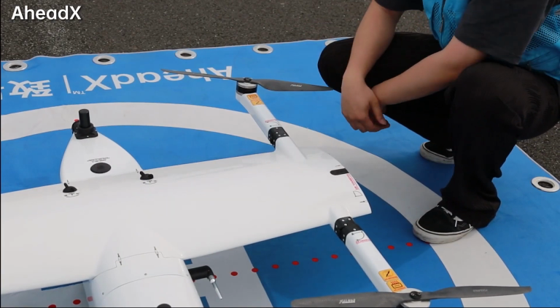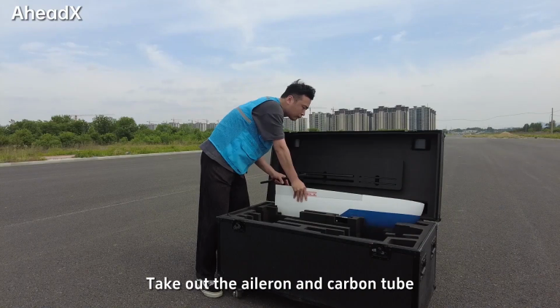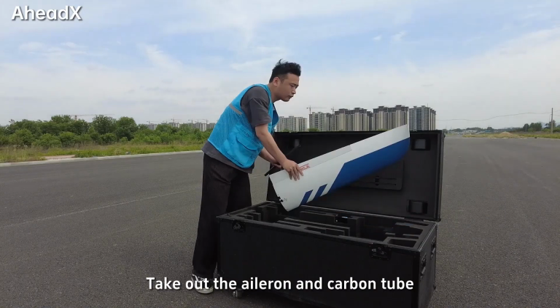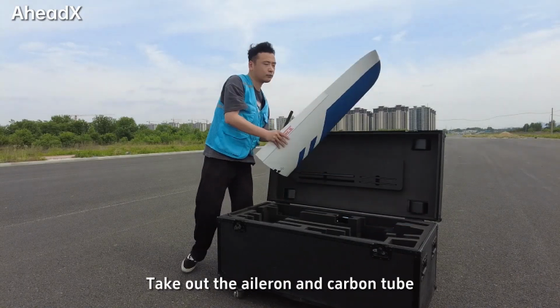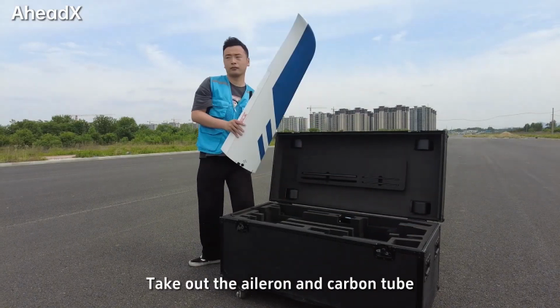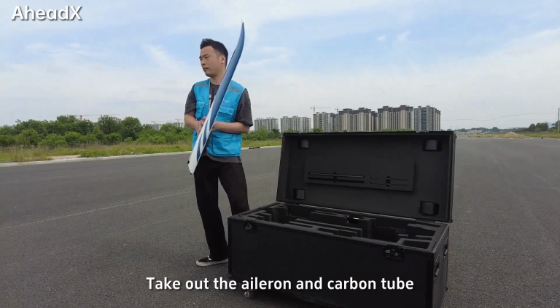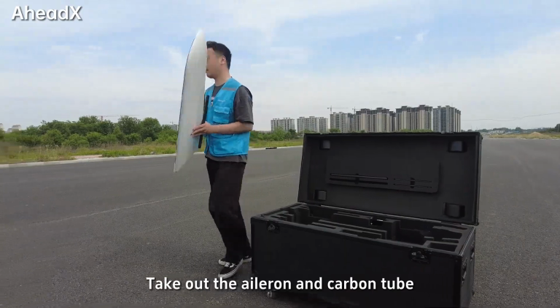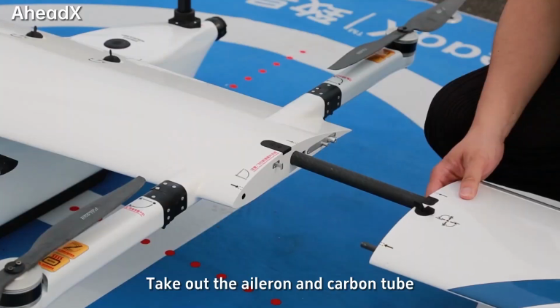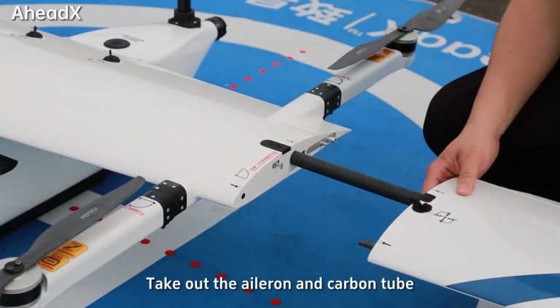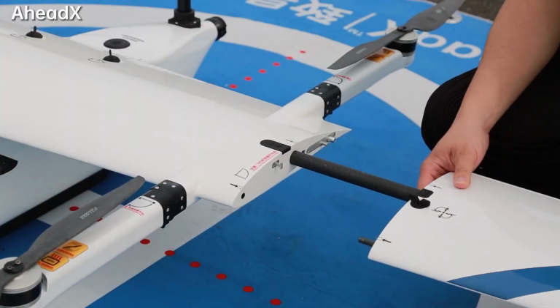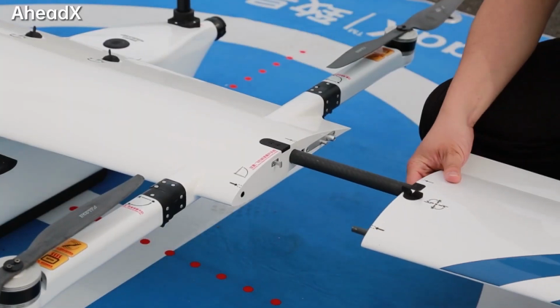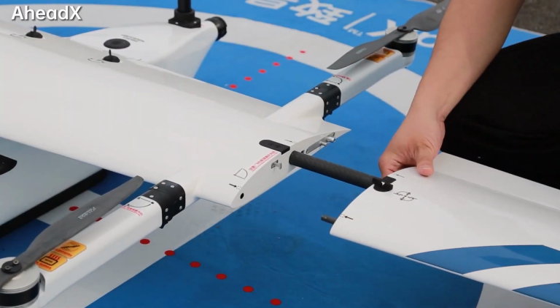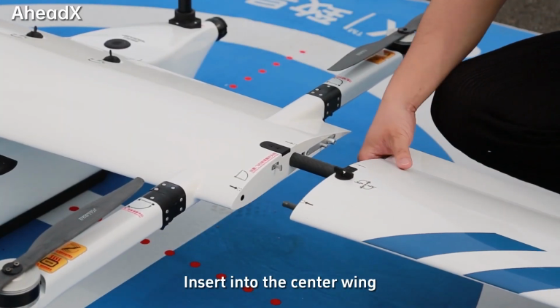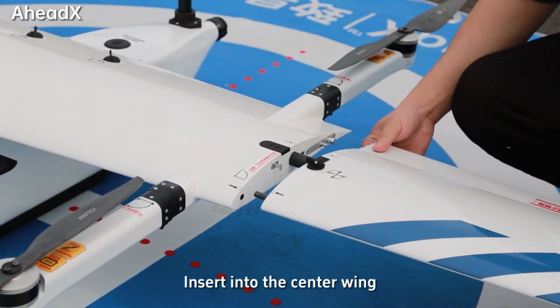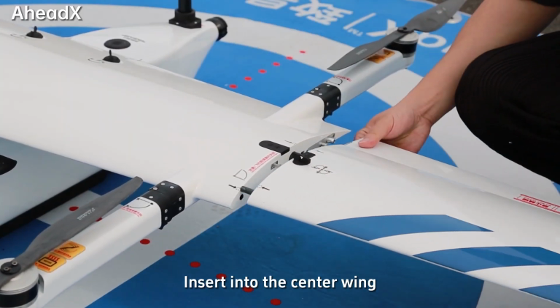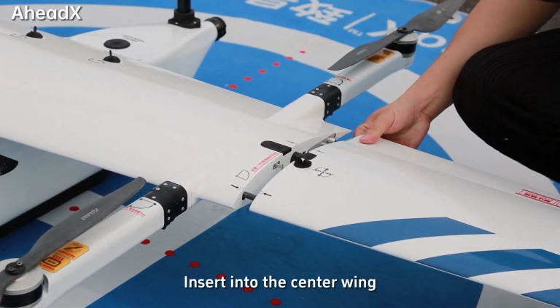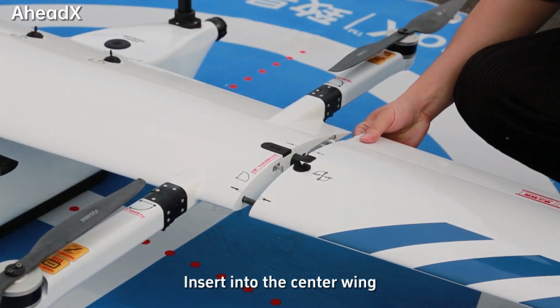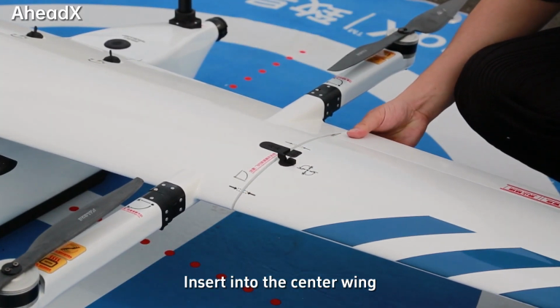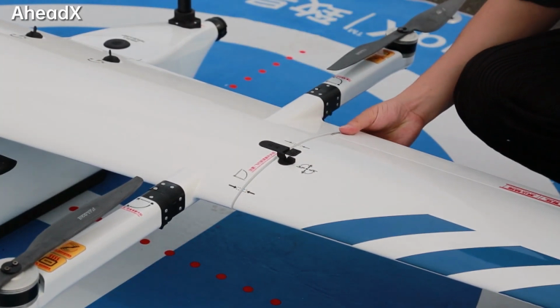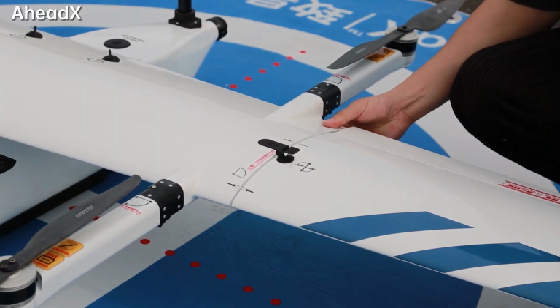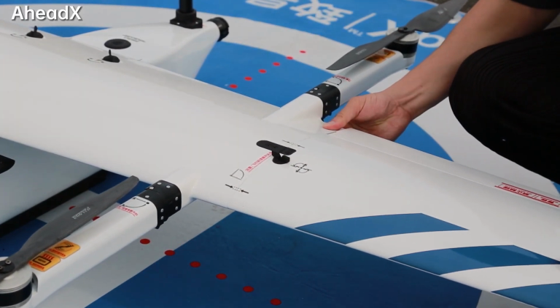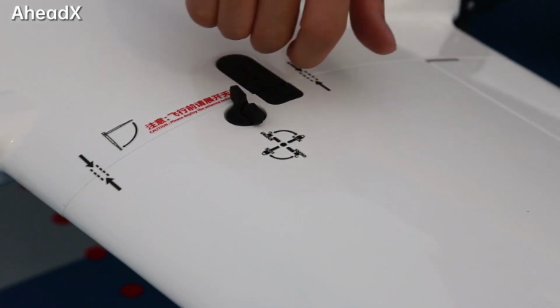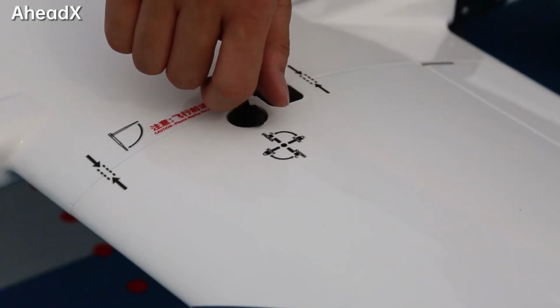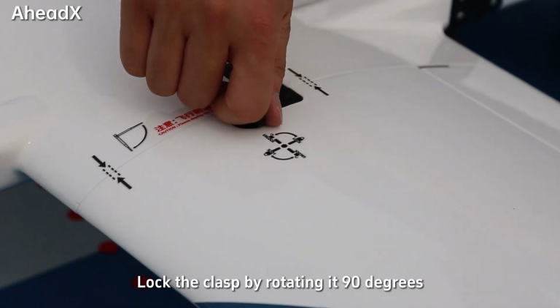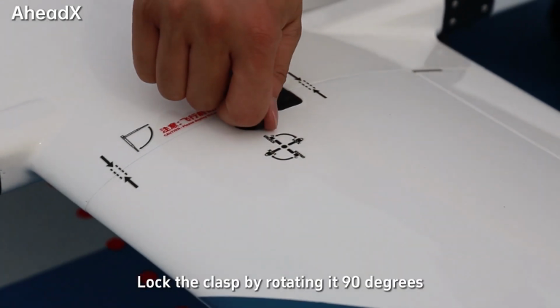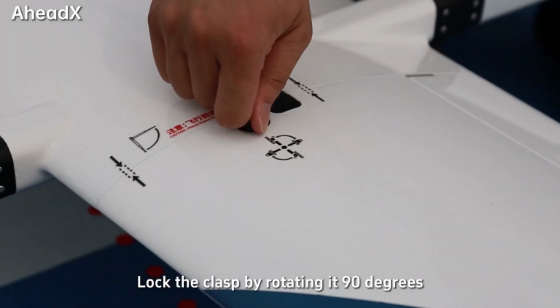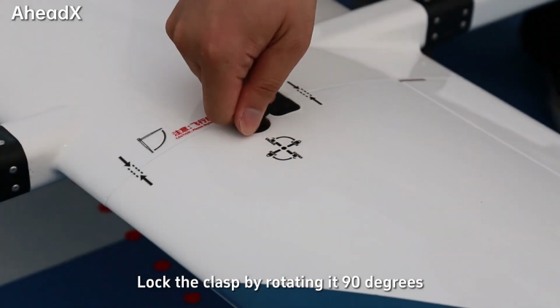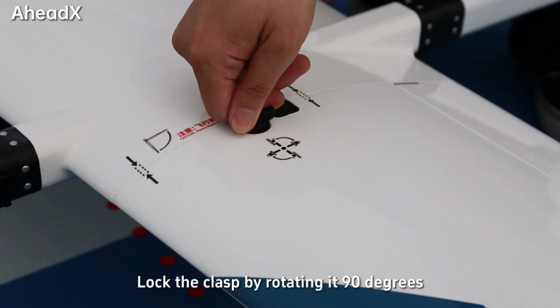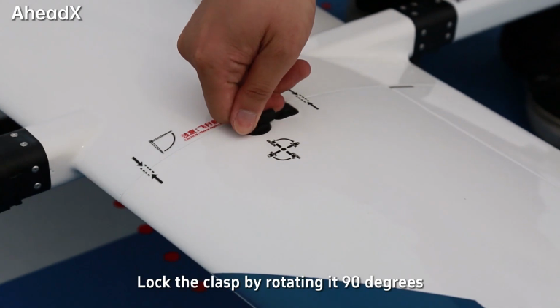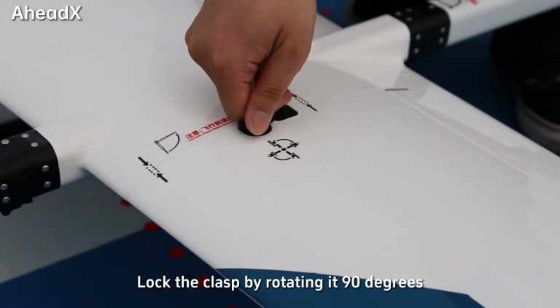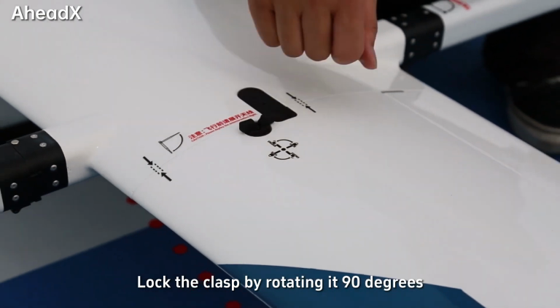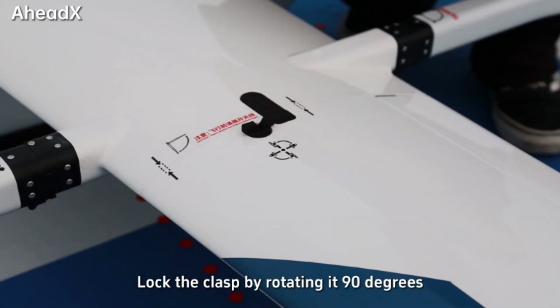Take out the Aileron and carbon tube. Insert them into the center wing. Lock the clasp by rotating at 90 degrees.